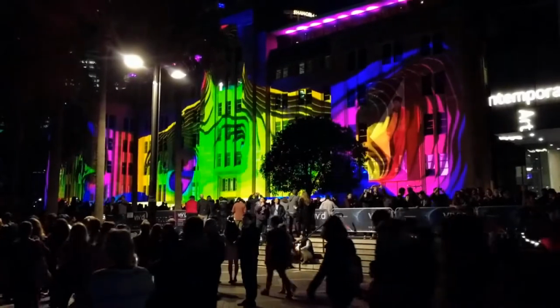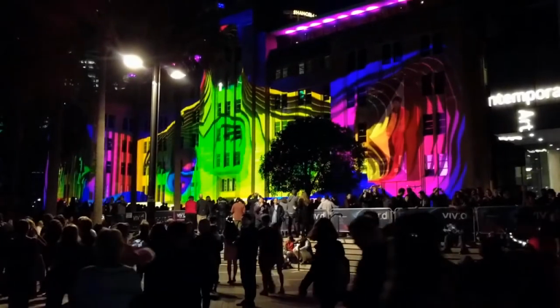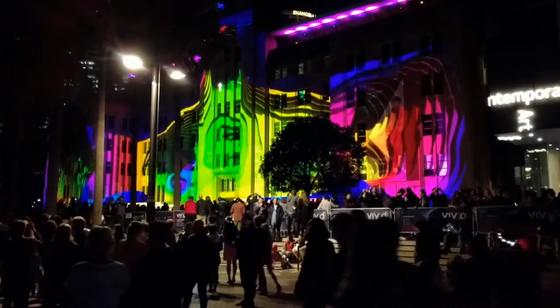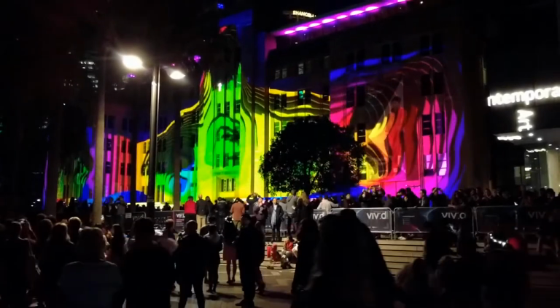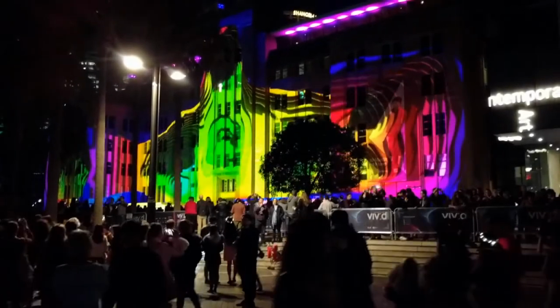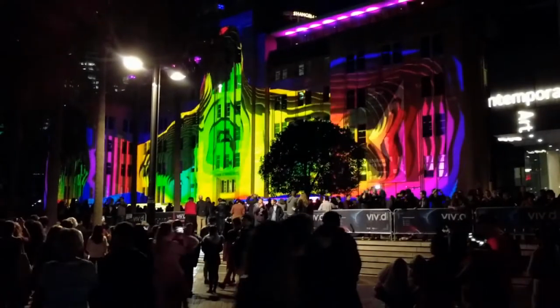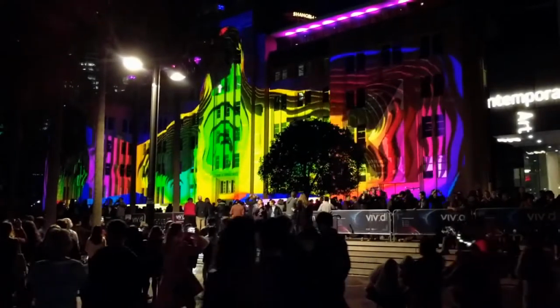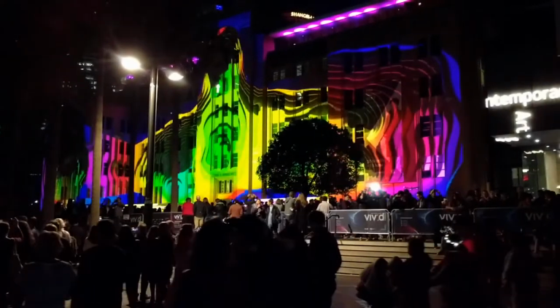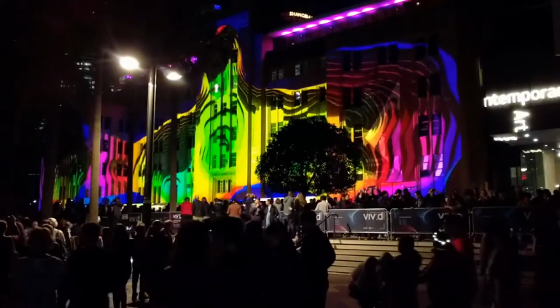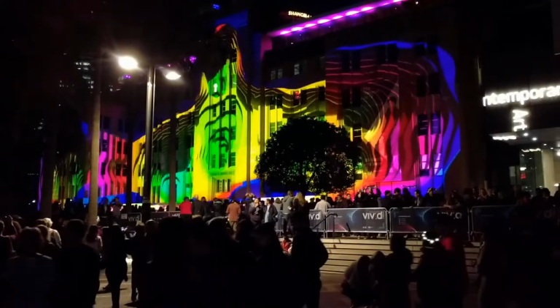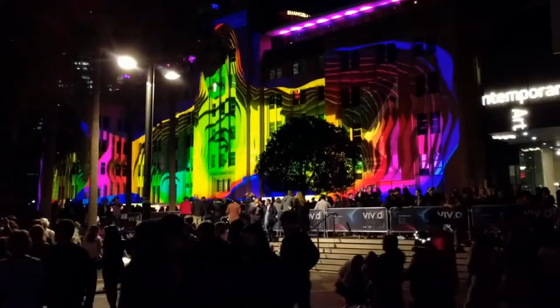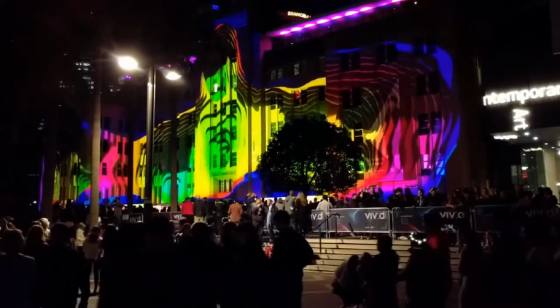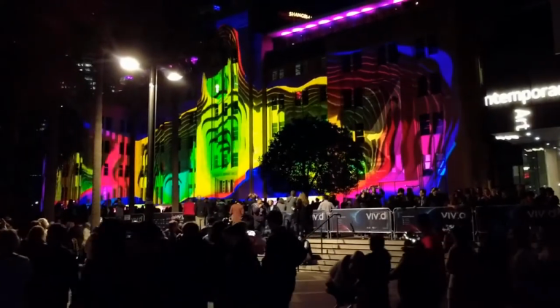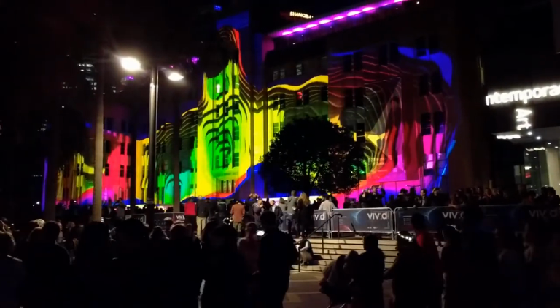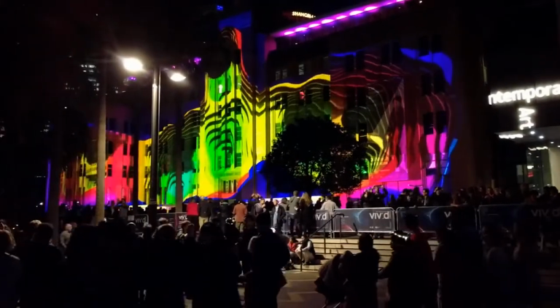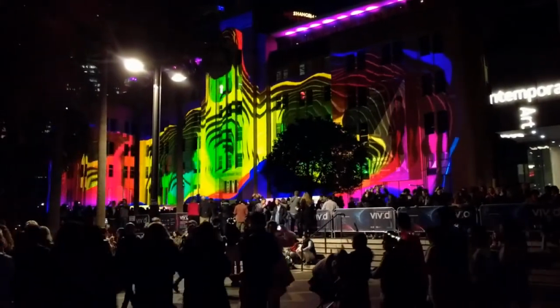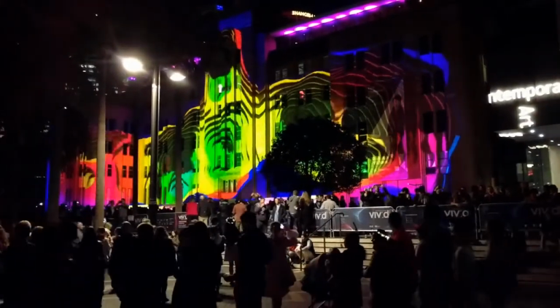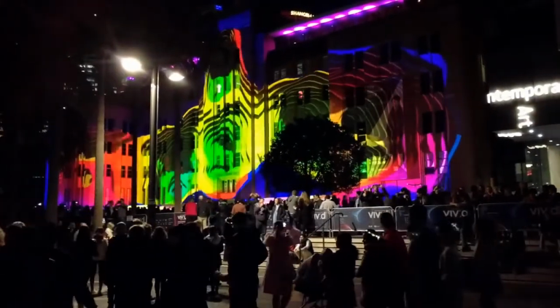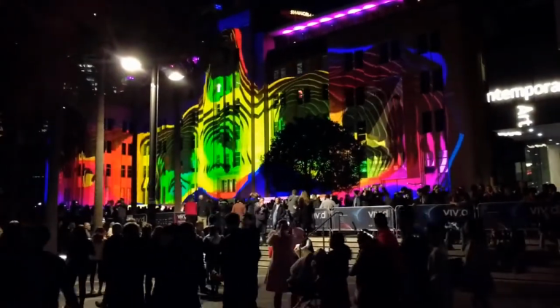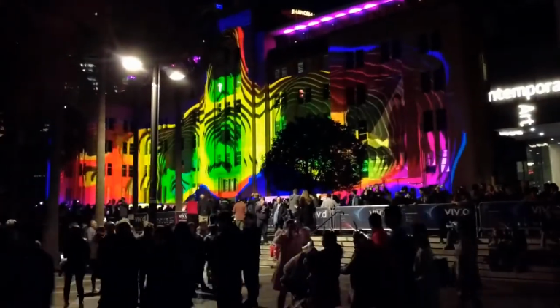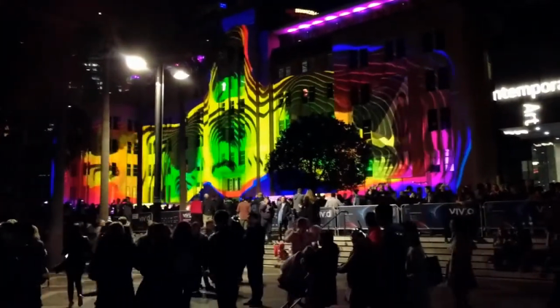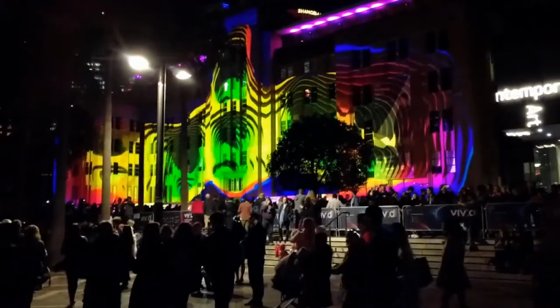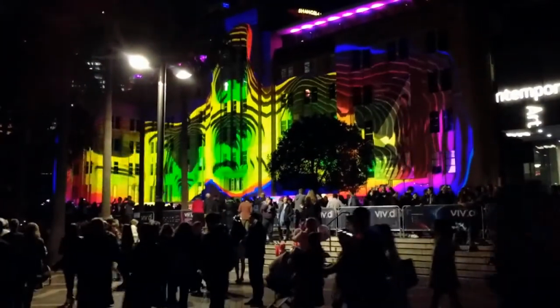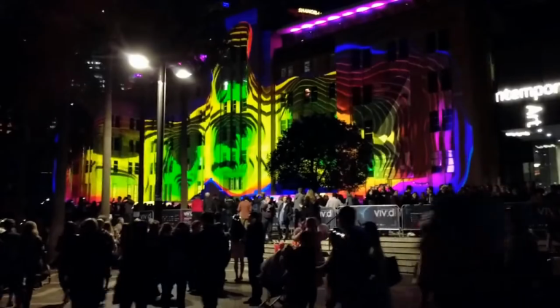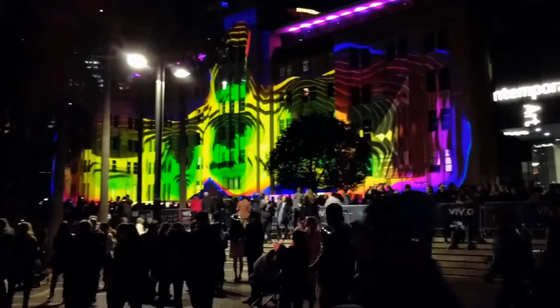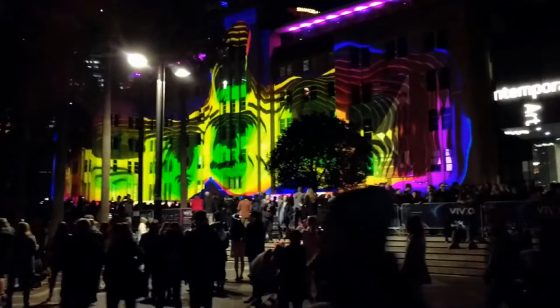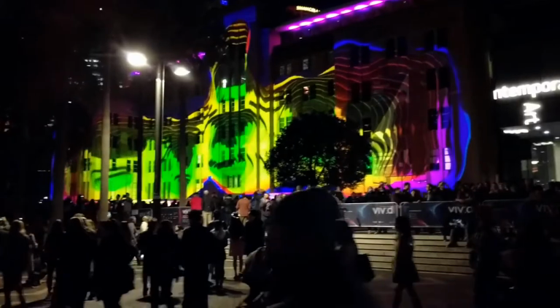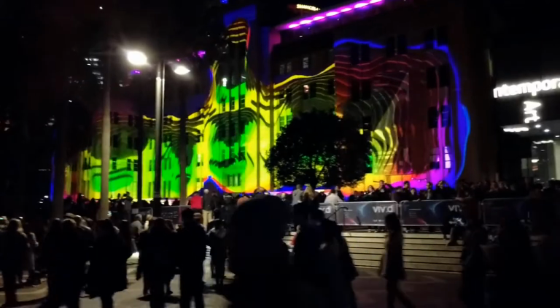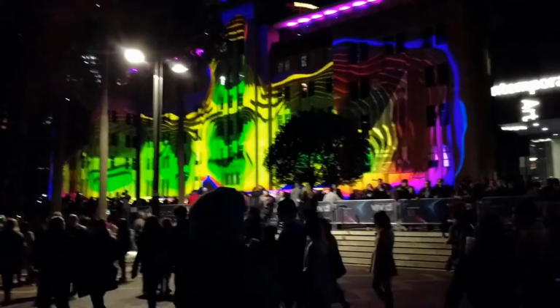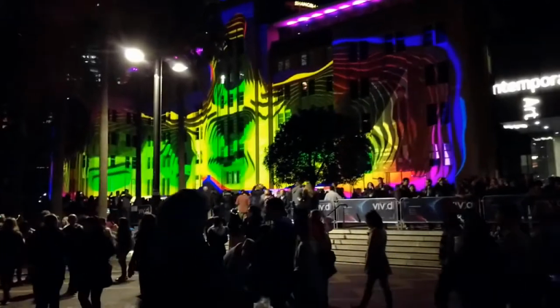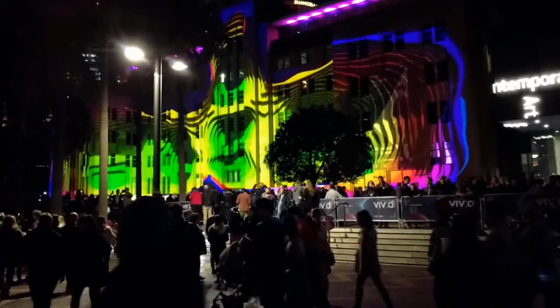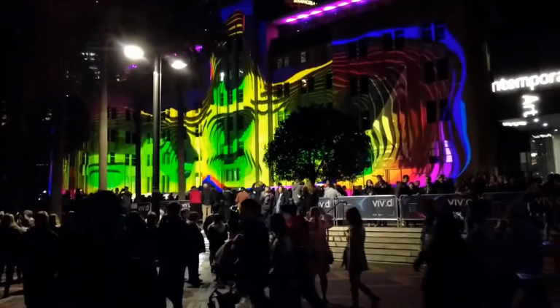It's pretty freaky — it totally looks like the building's moving.